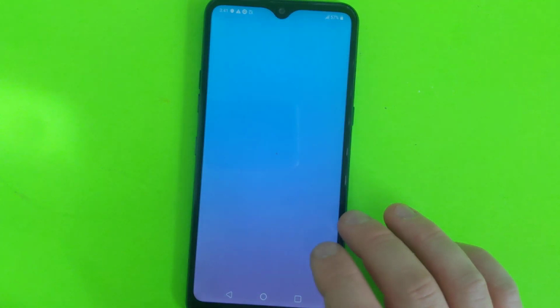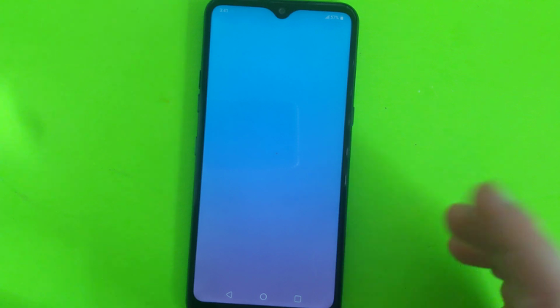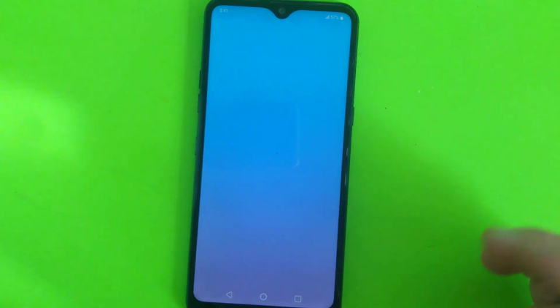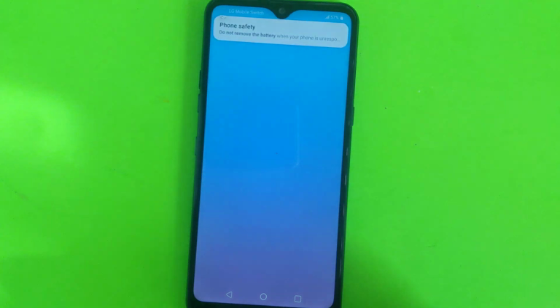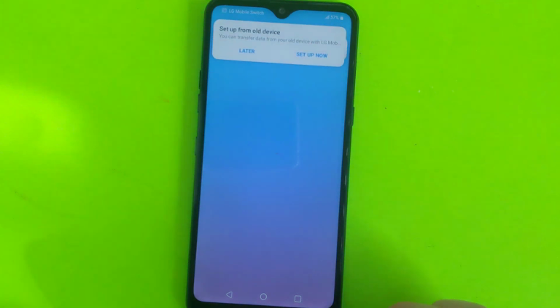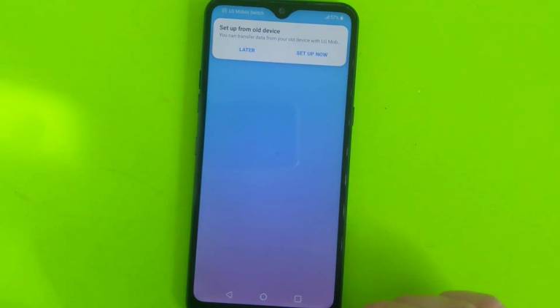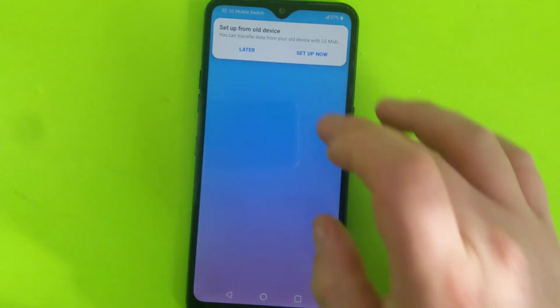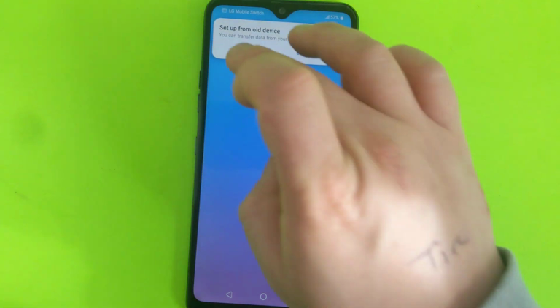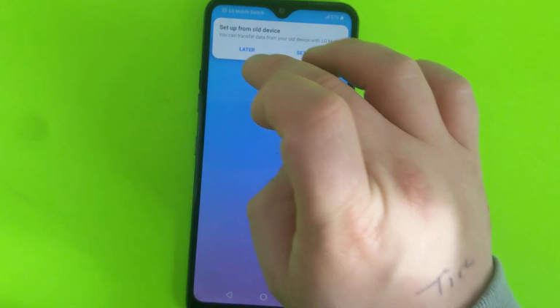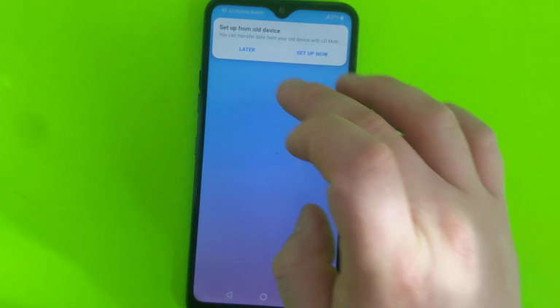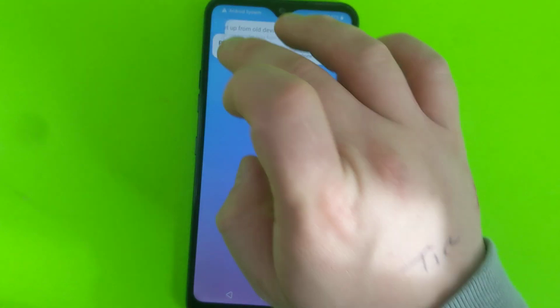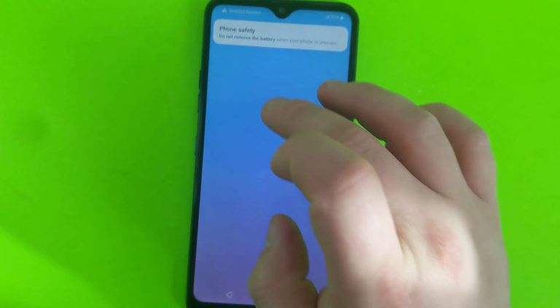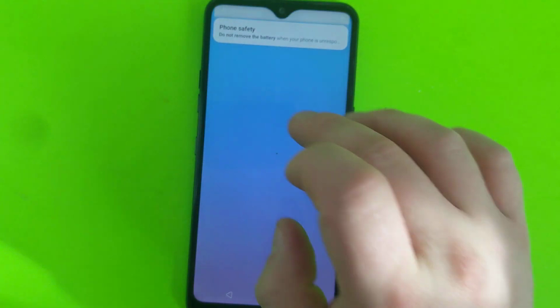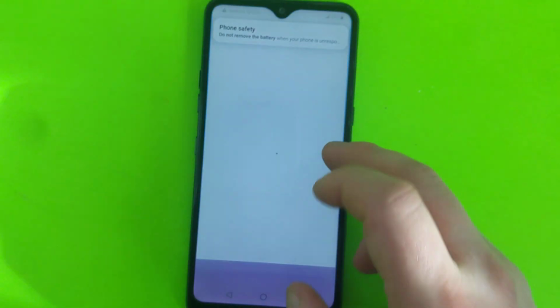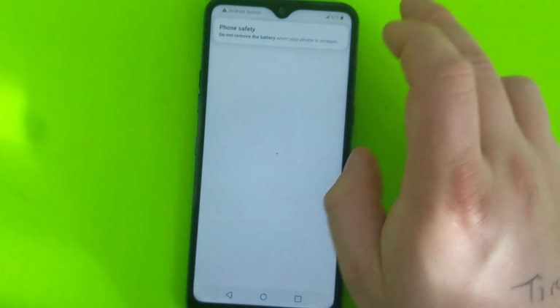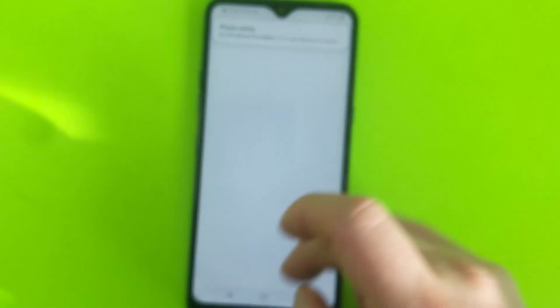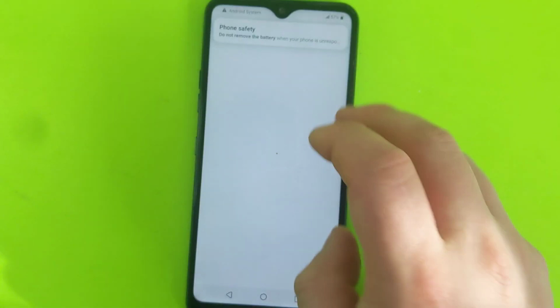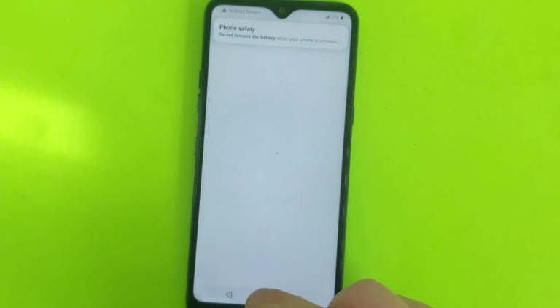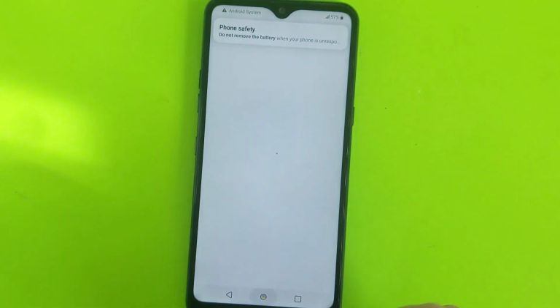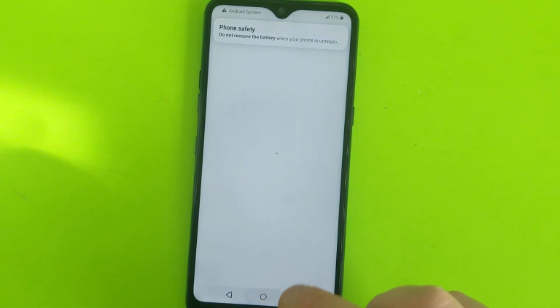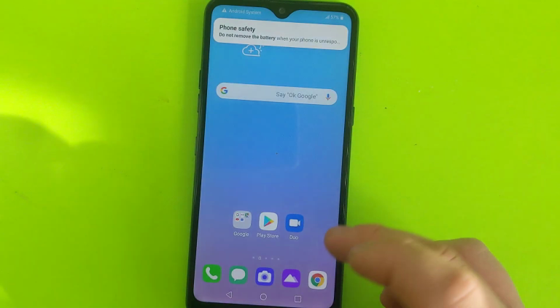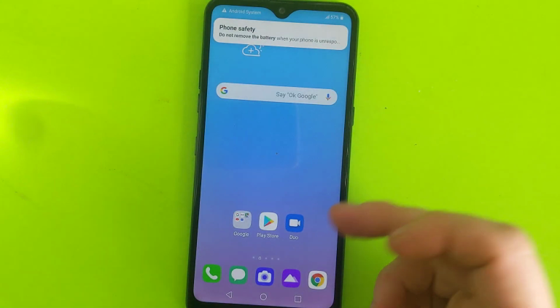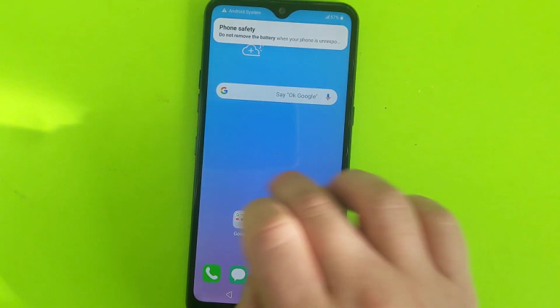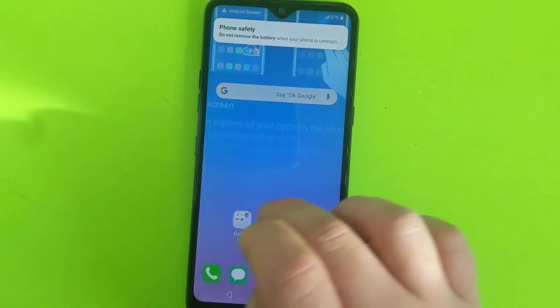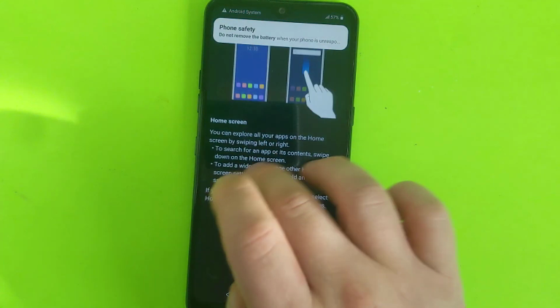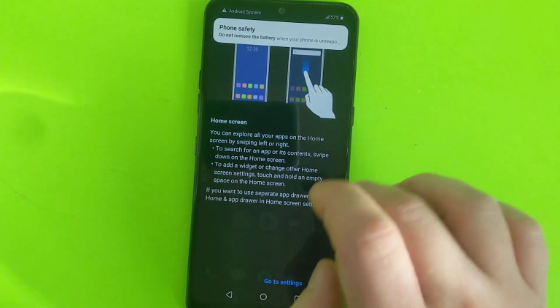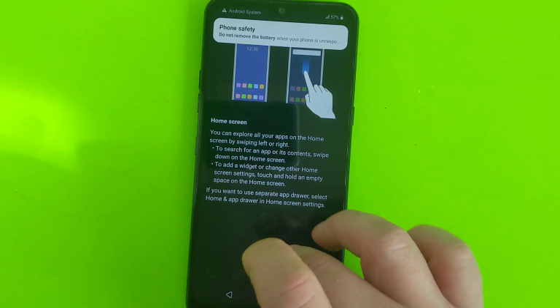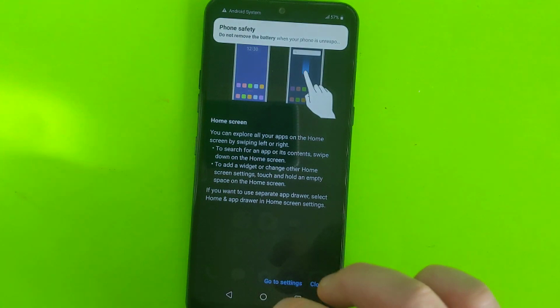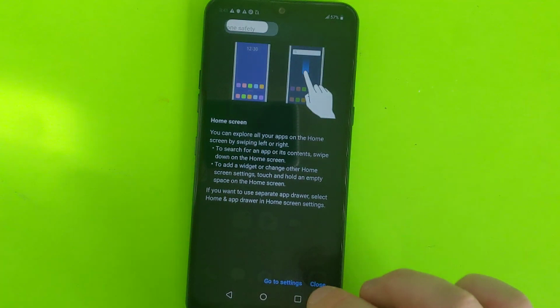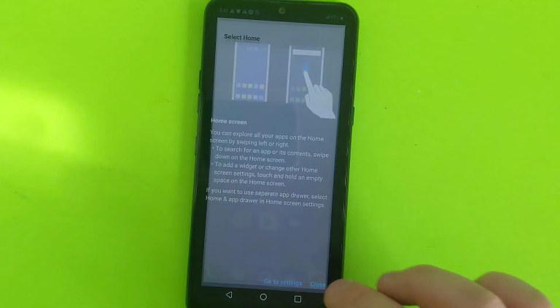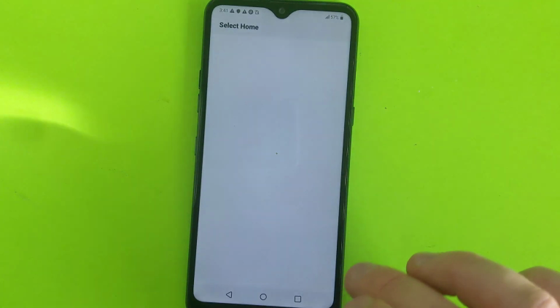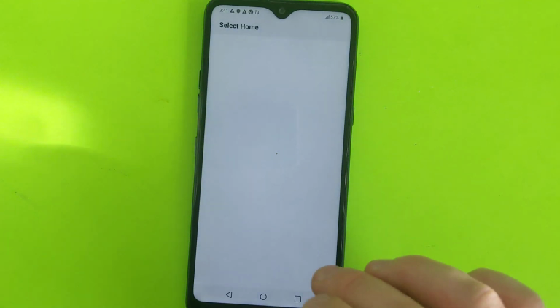And here it is, at the main screen. Now the phone has no password. Here it is — now you can use your phone.